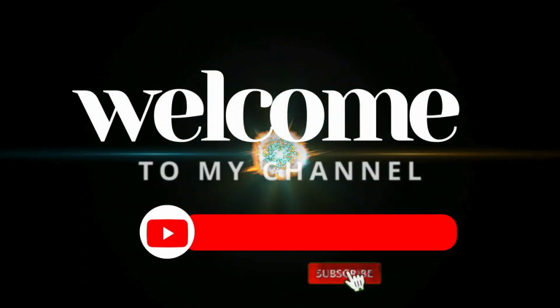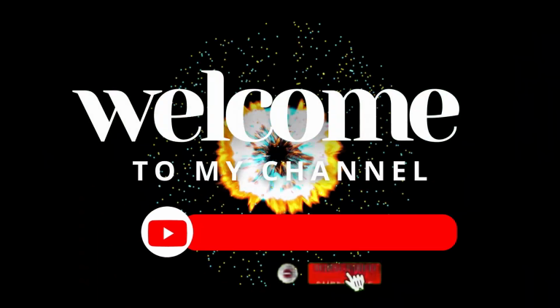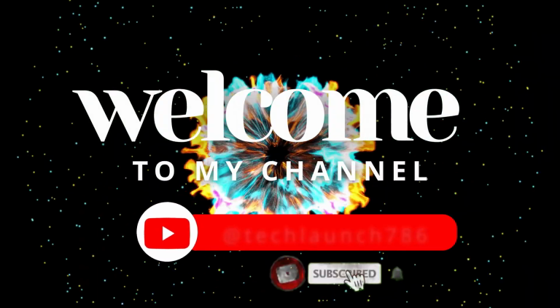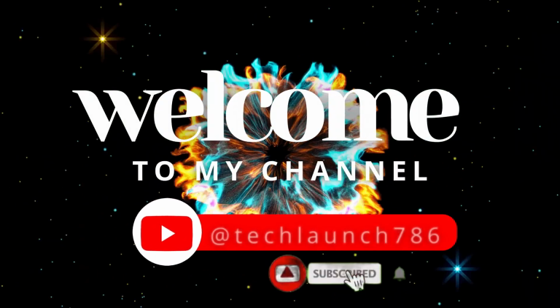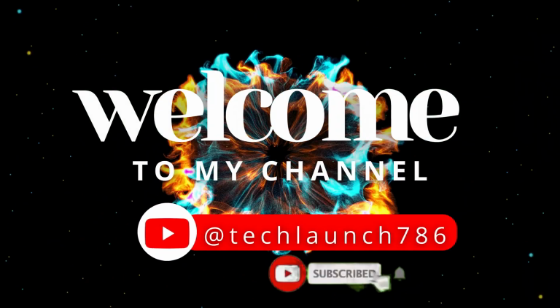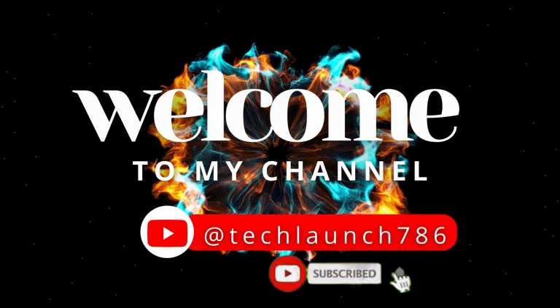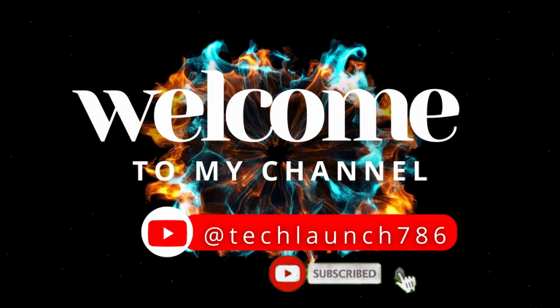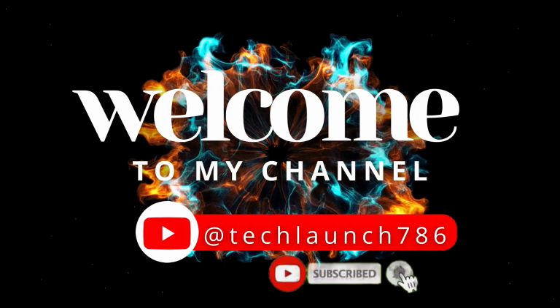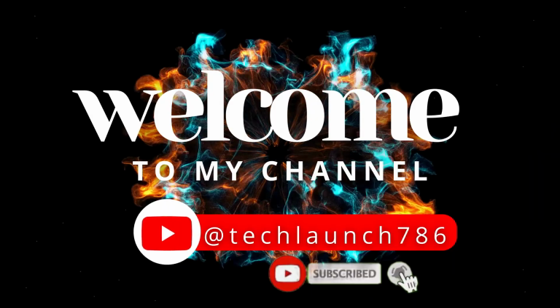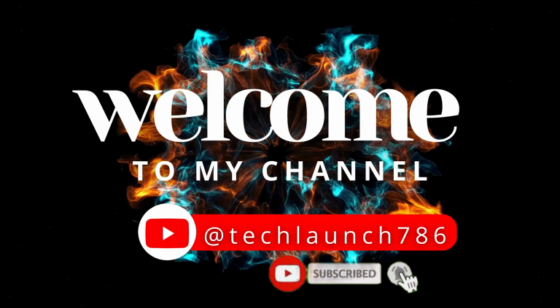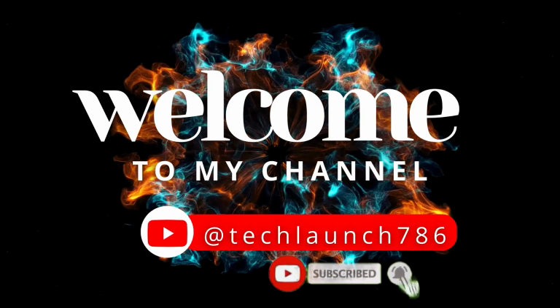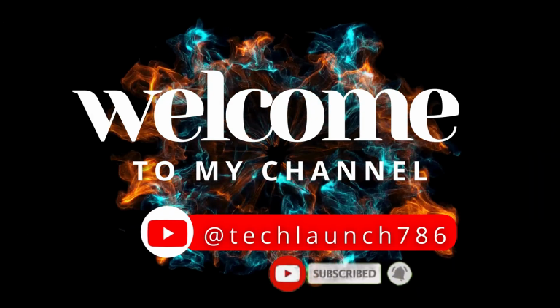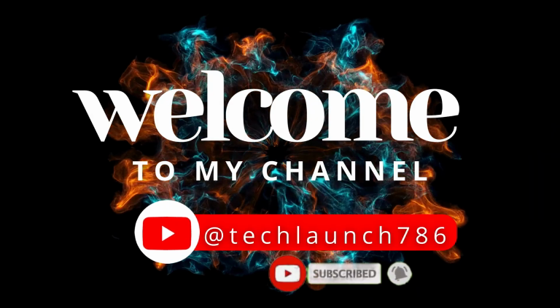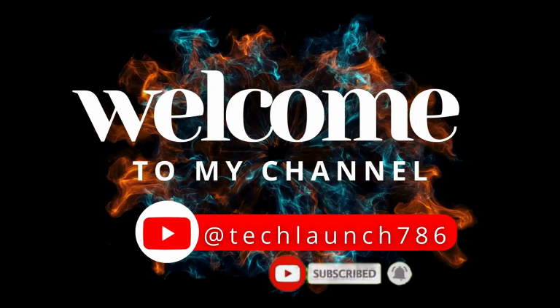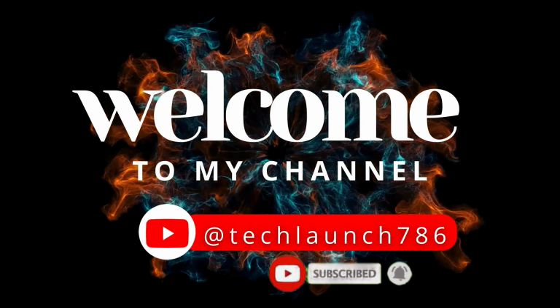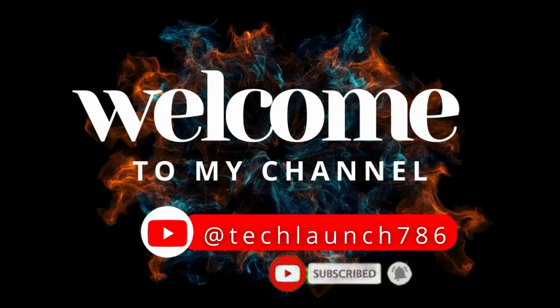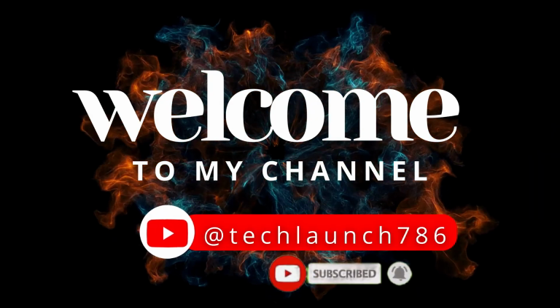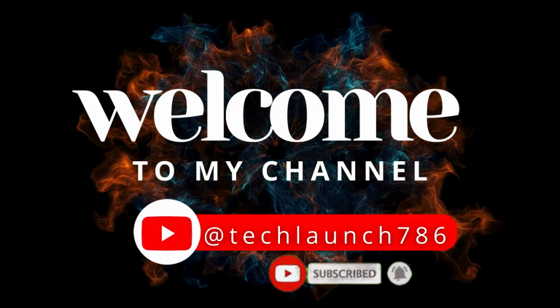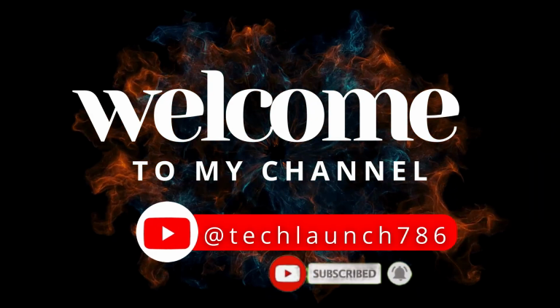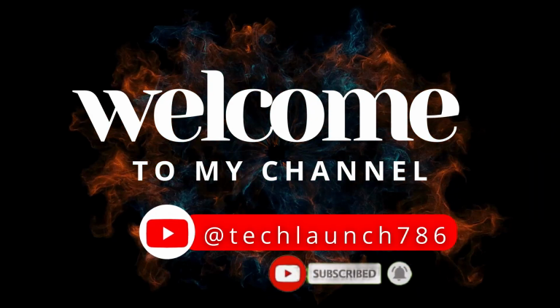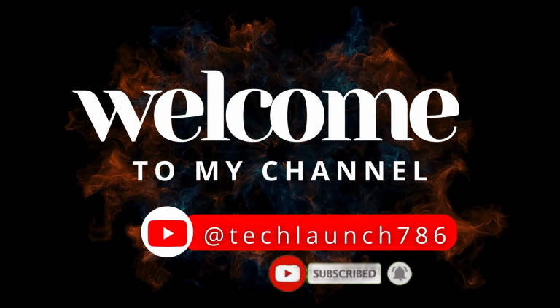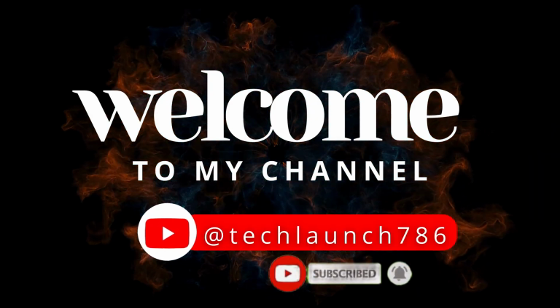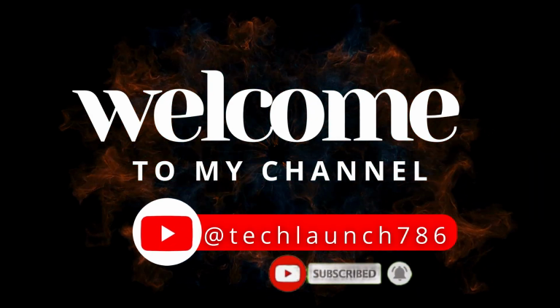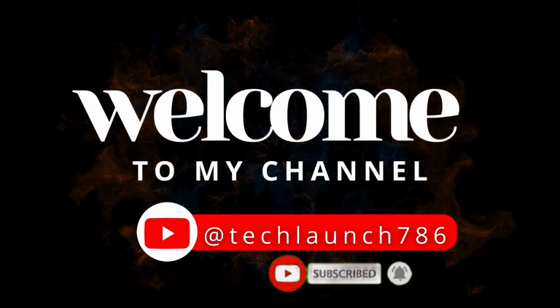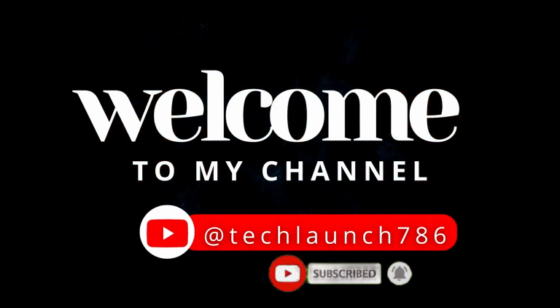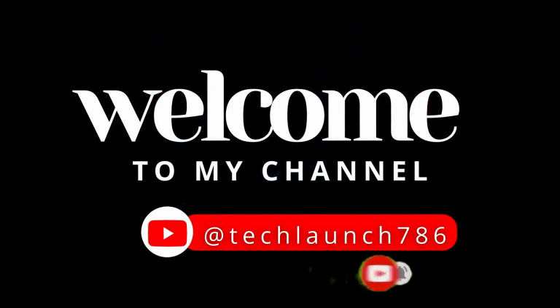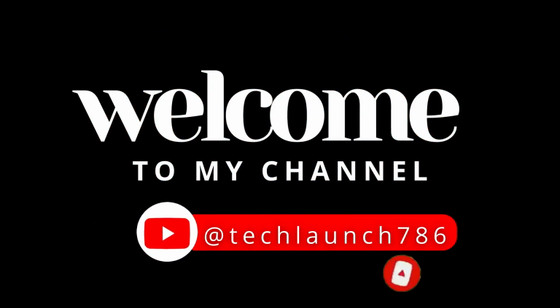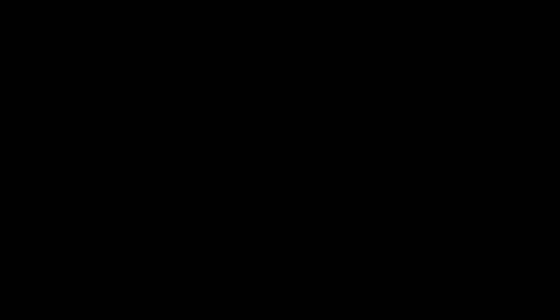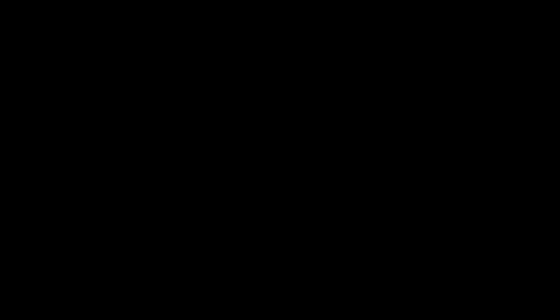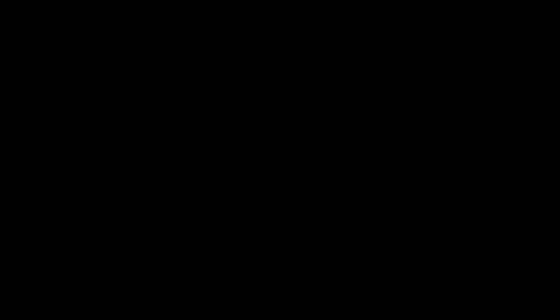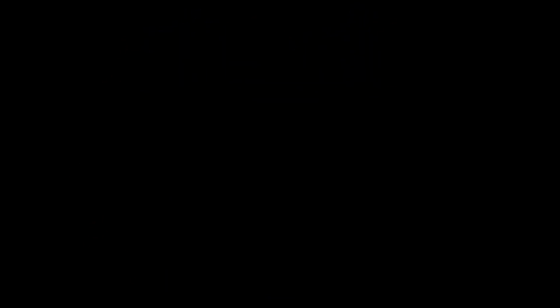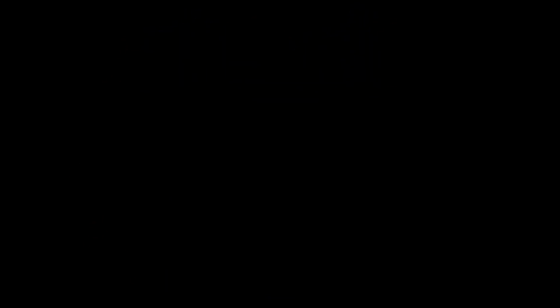Welcome to my channel, Tech Launch. Subscribe and click on the bell icon for the latest tech updates.